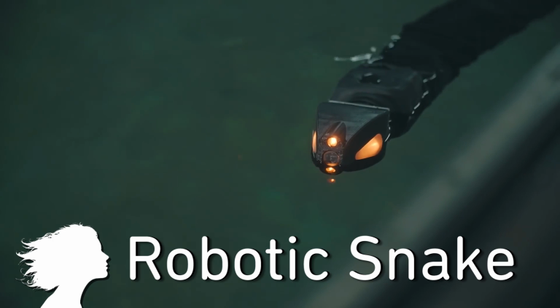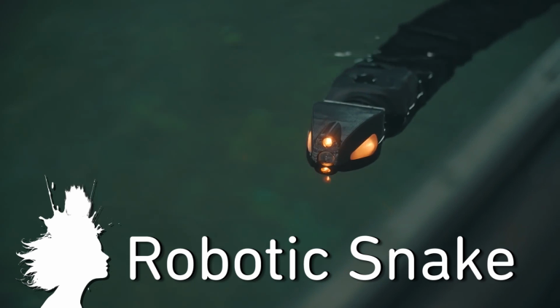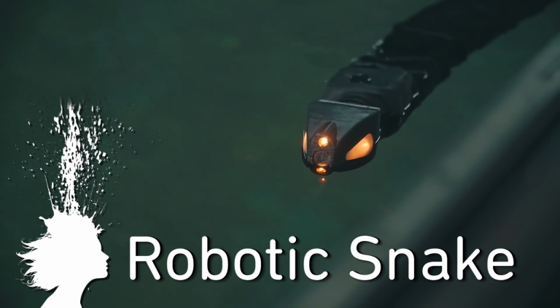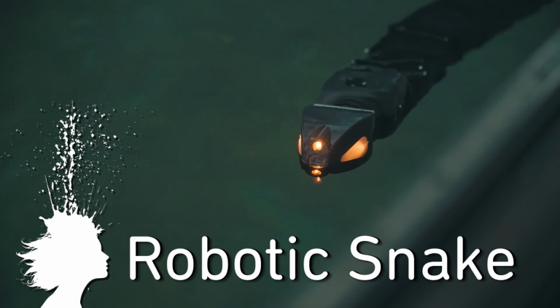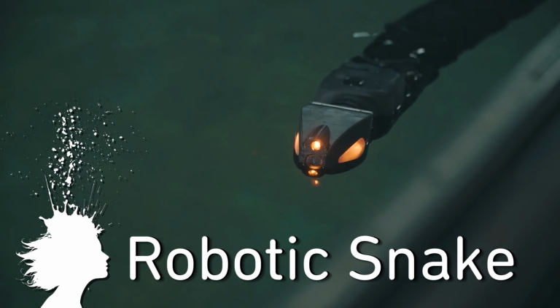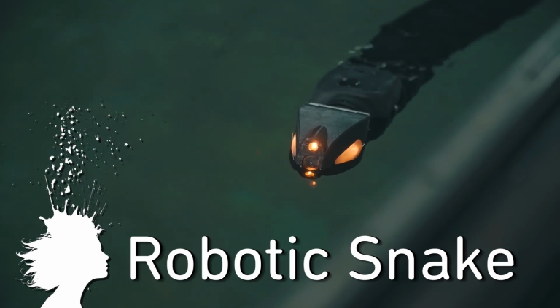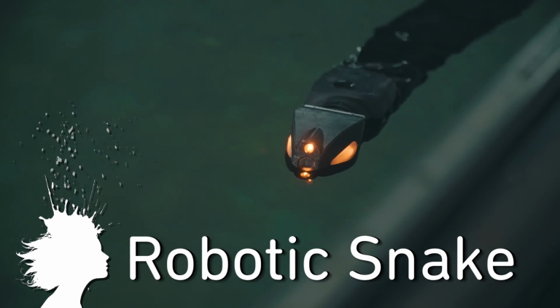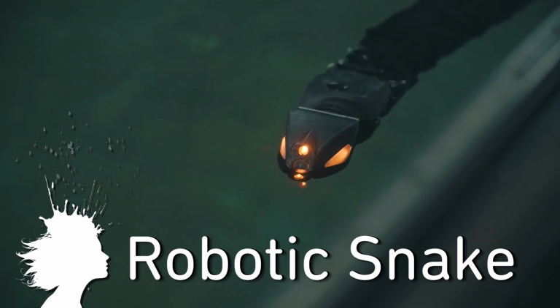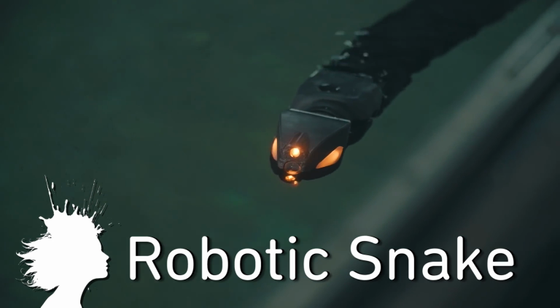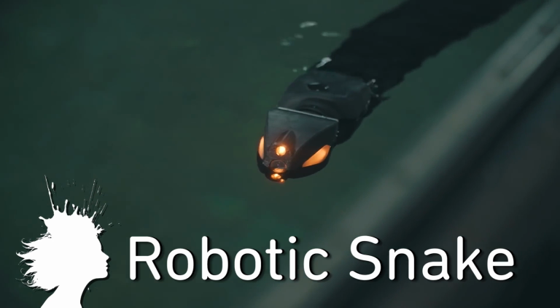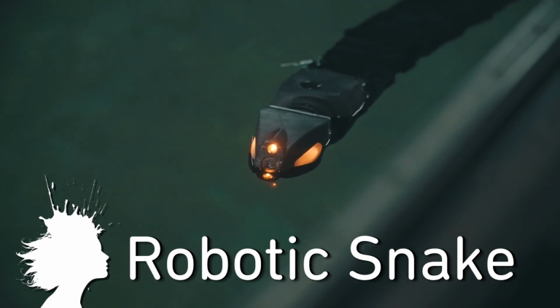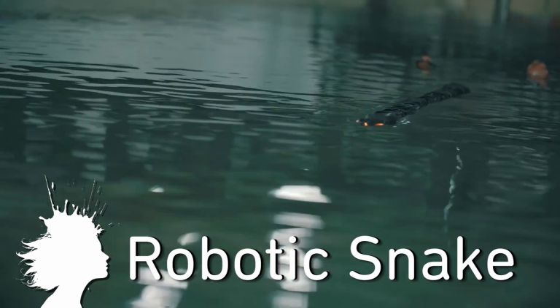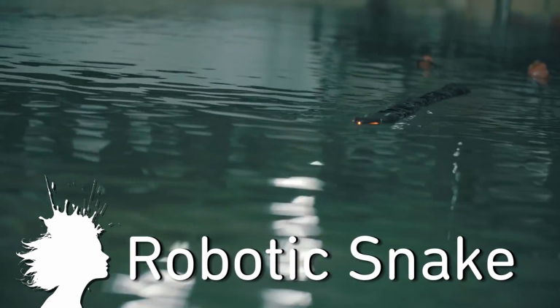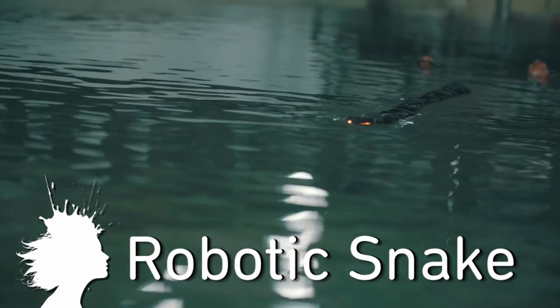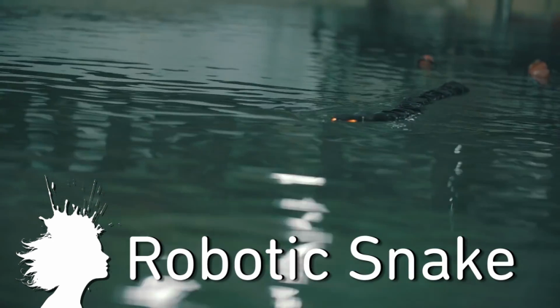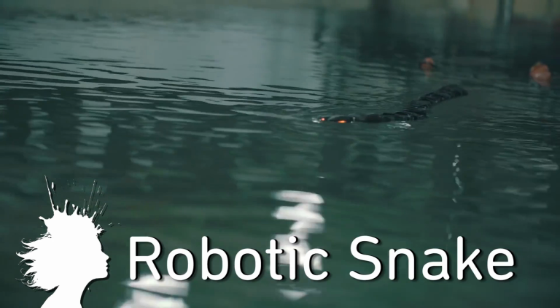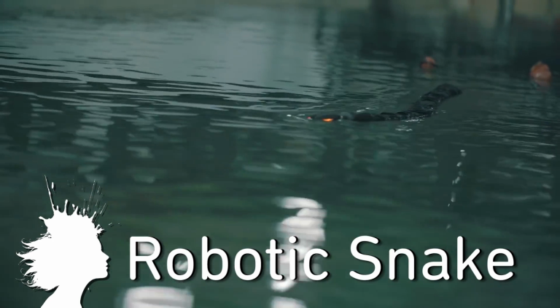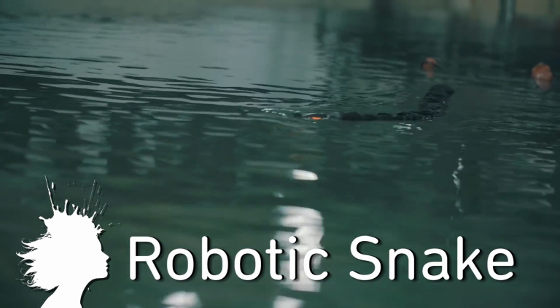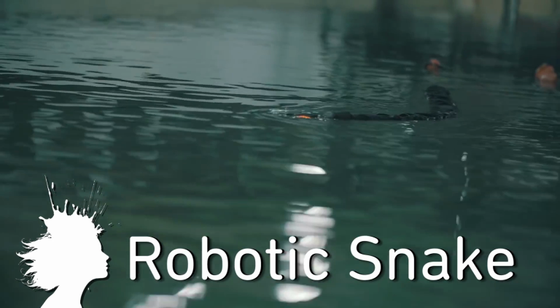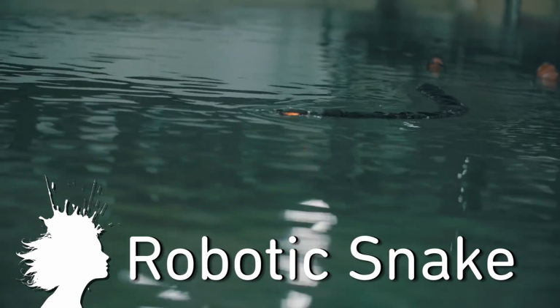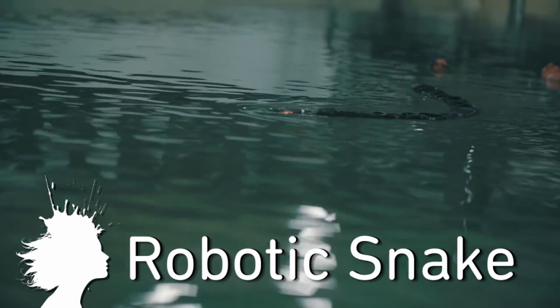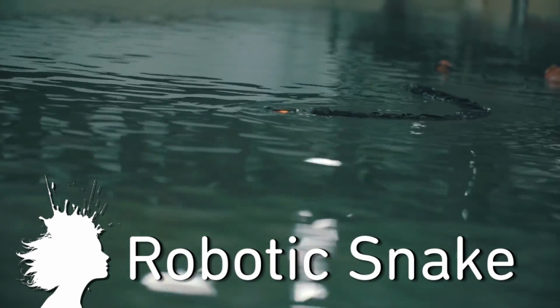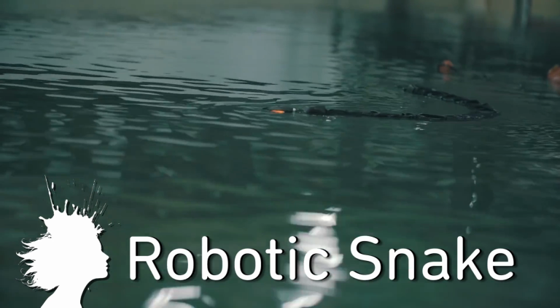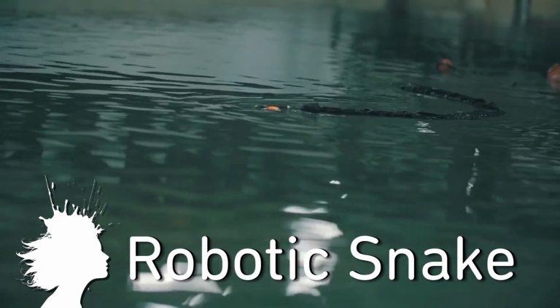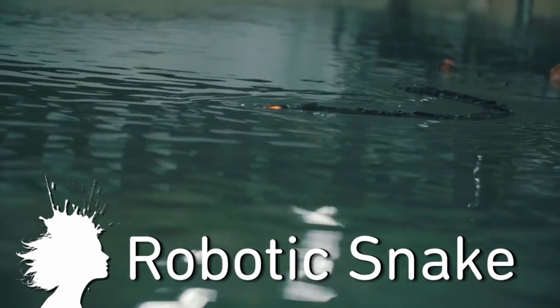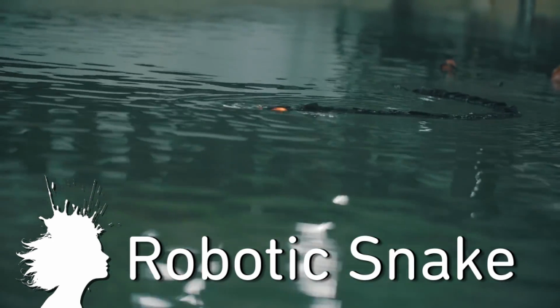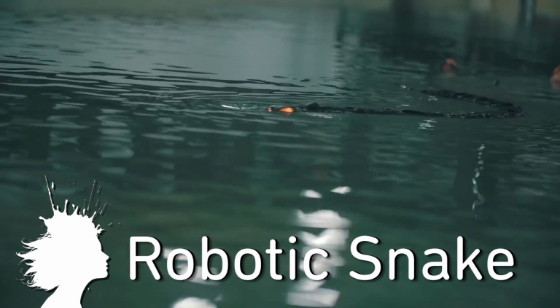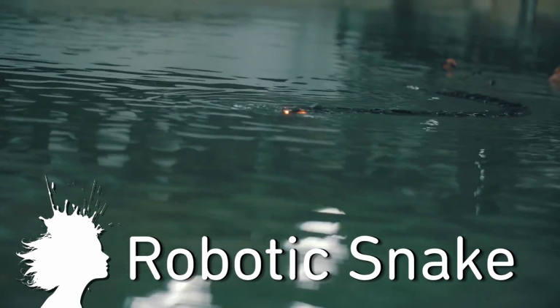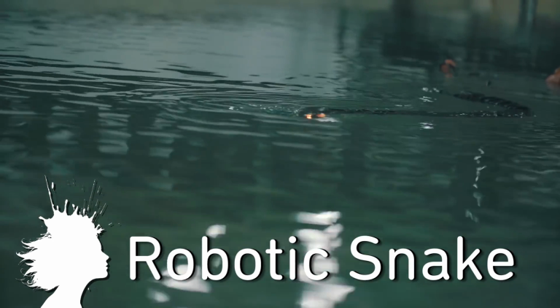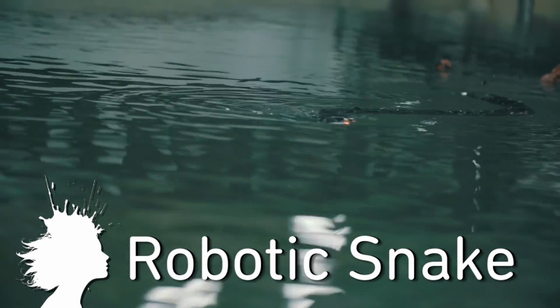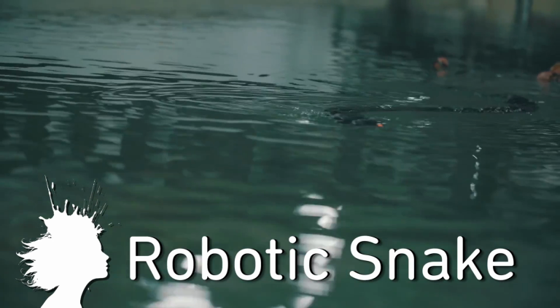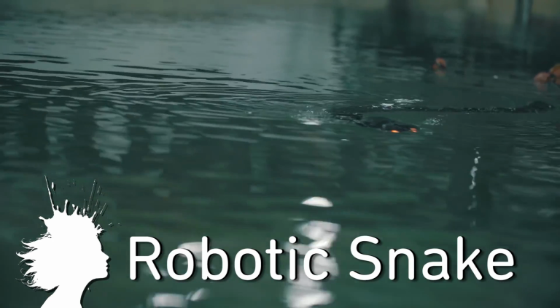Finally, Ellum, a company in Norway, is developing a swimming snake robot for subsea maintenance and inspection.